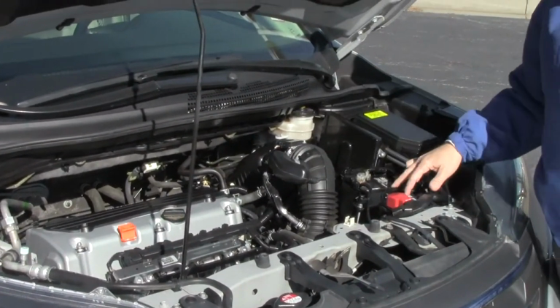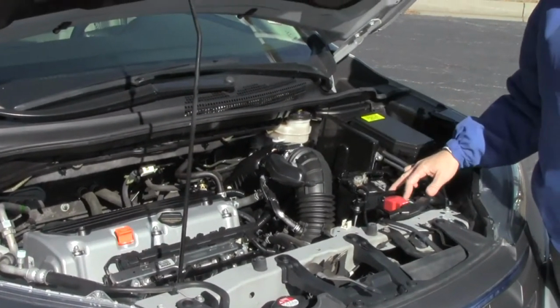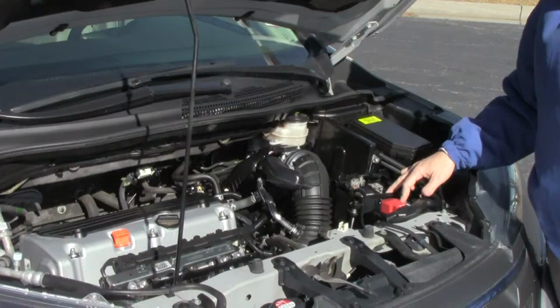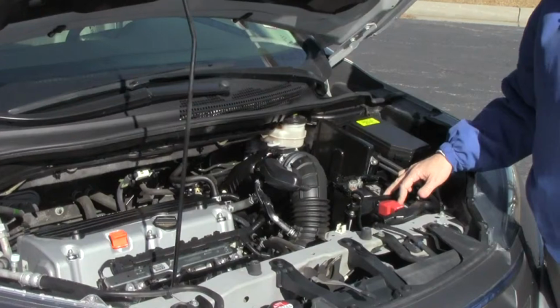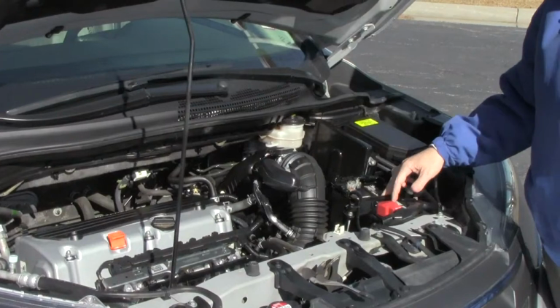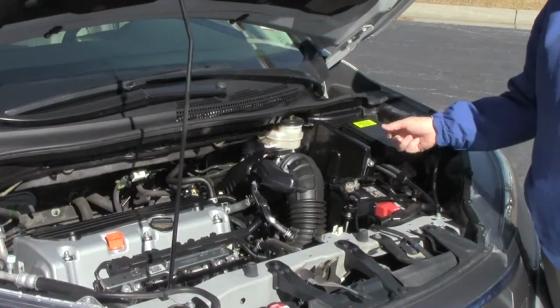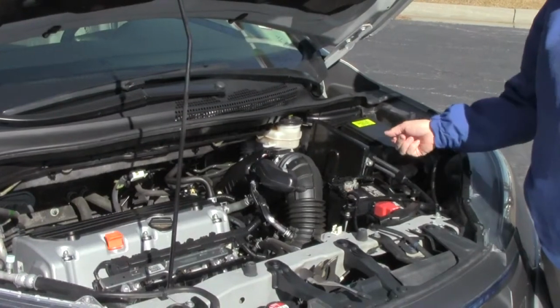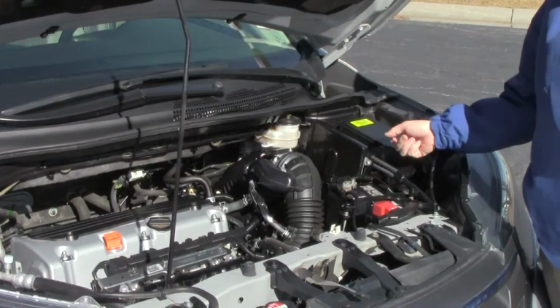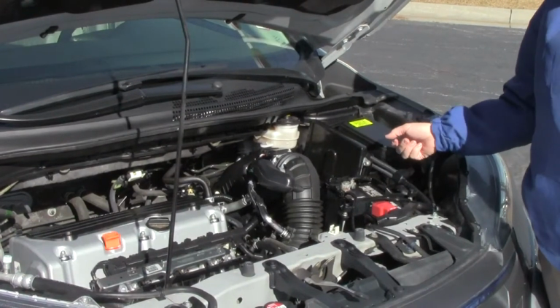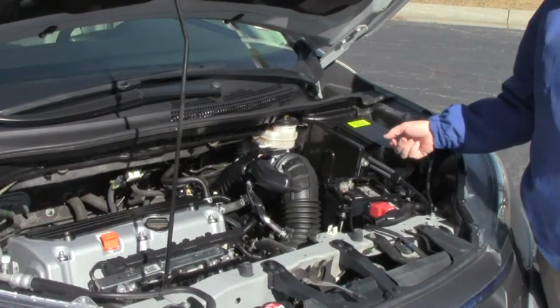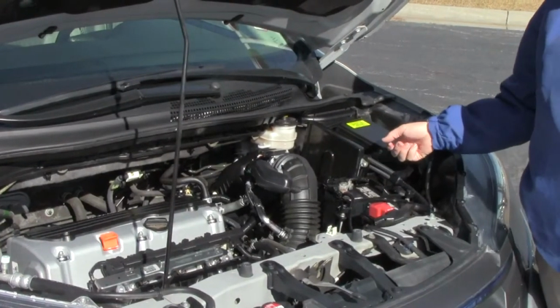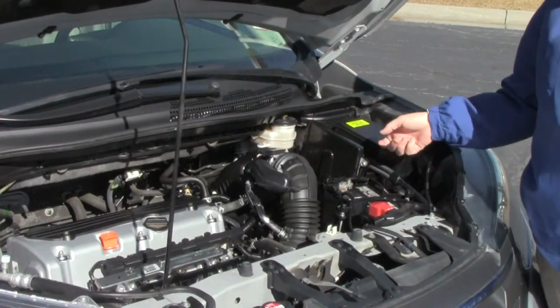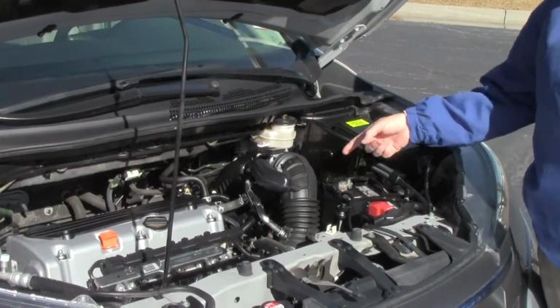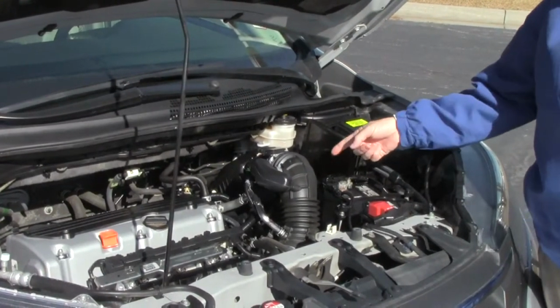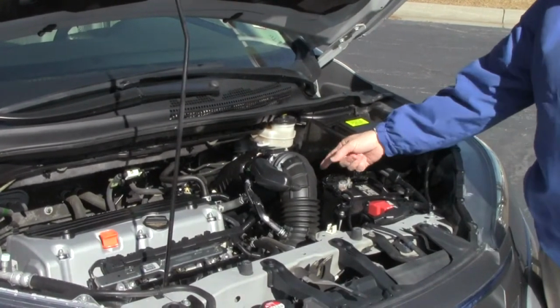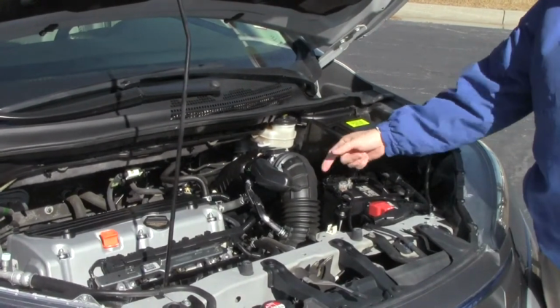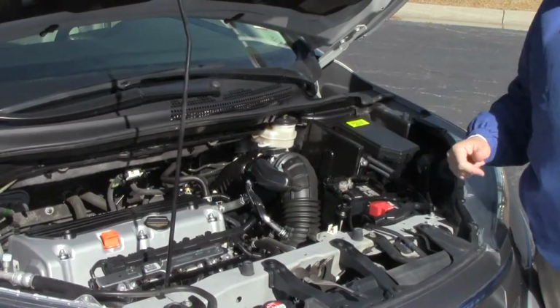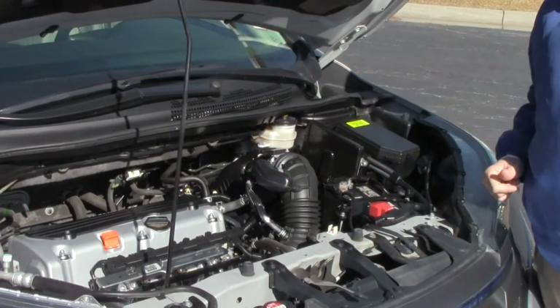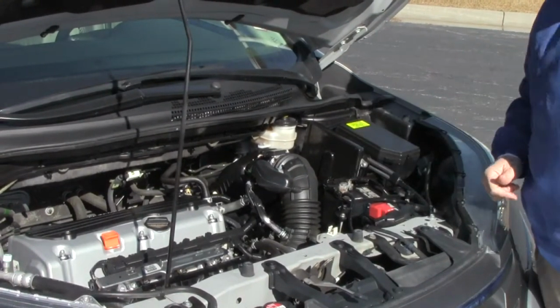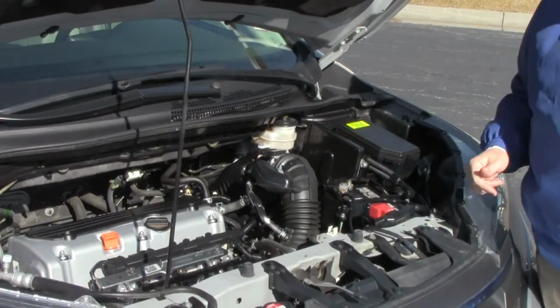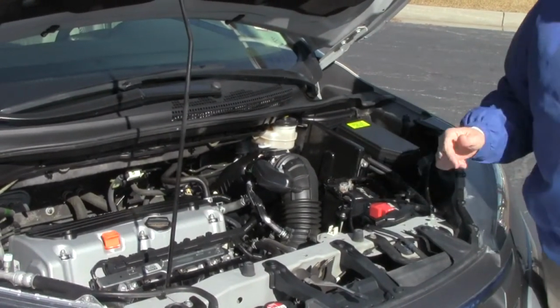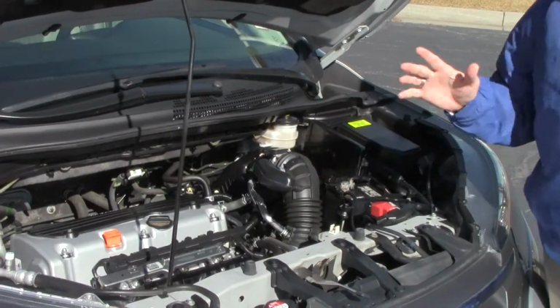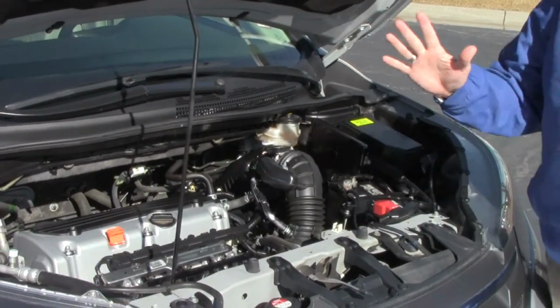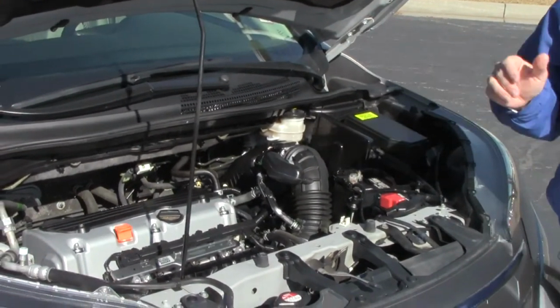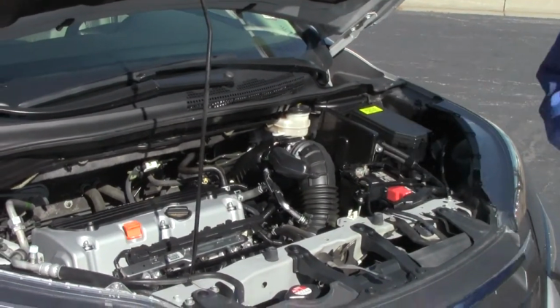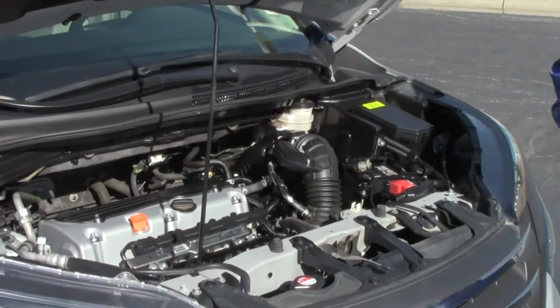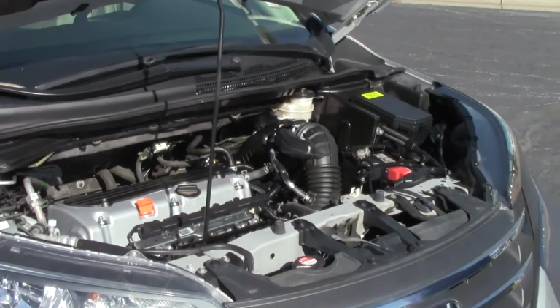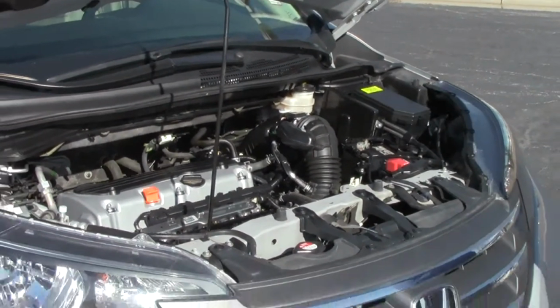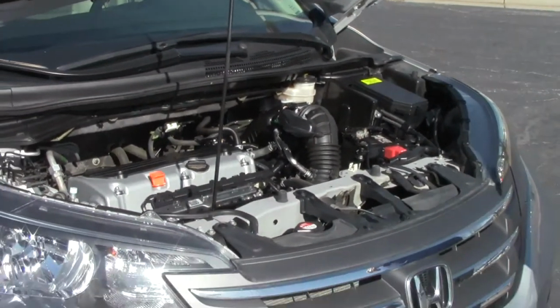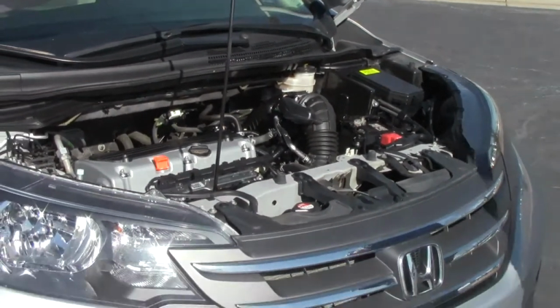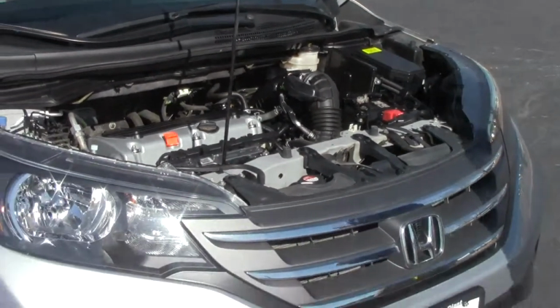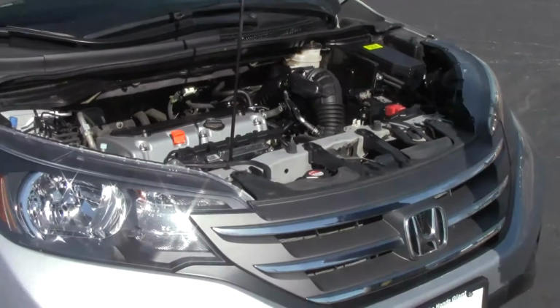Maintenance-free battery, centrally located fuse box, easy access to the air filter. The CR-V is a 5-star crash test rated vehicle.